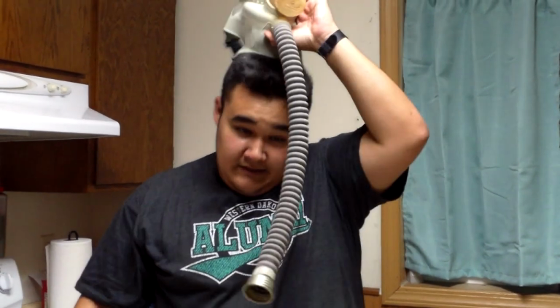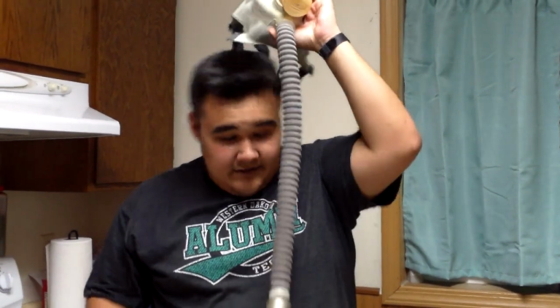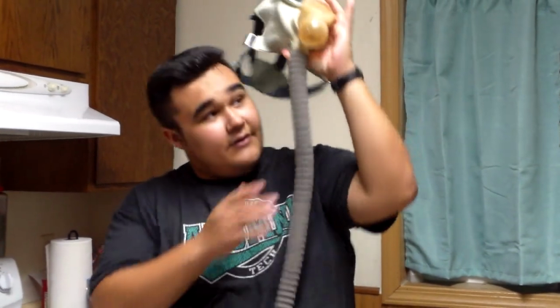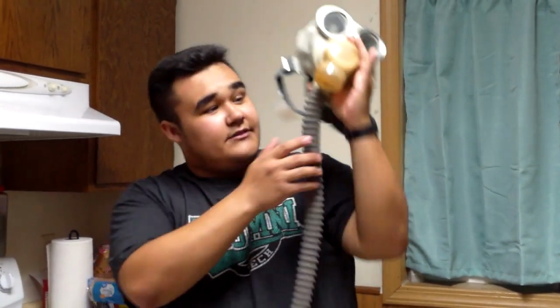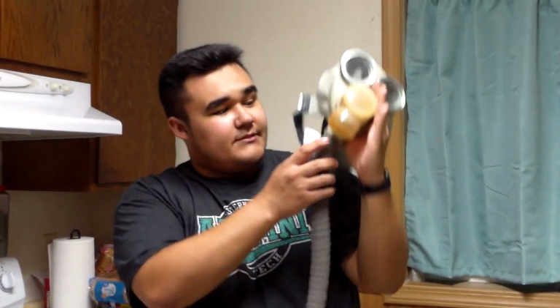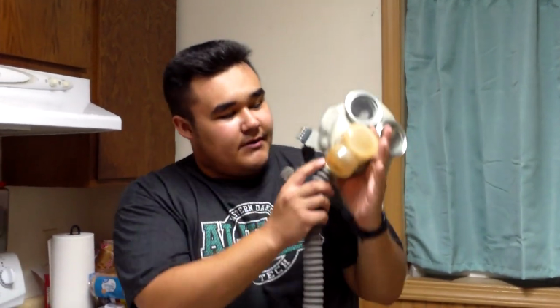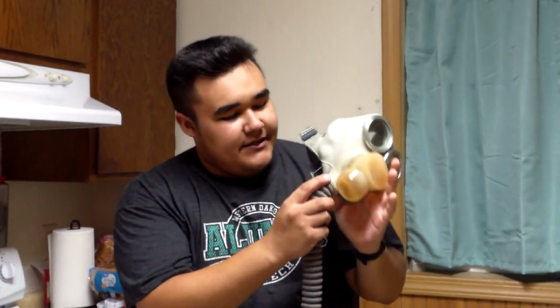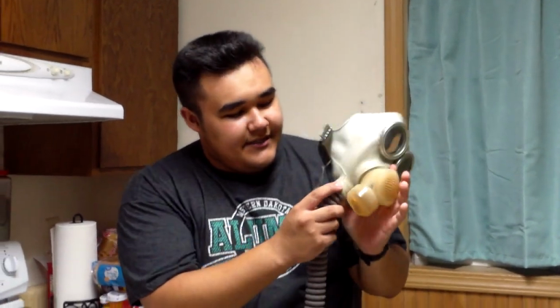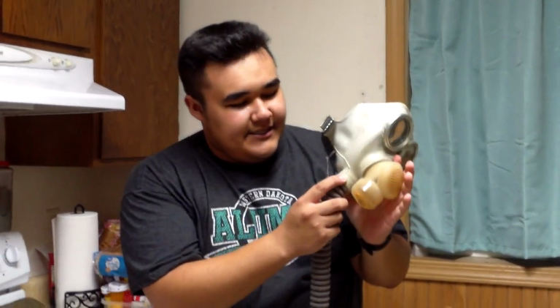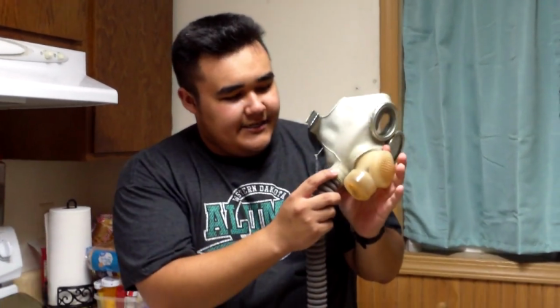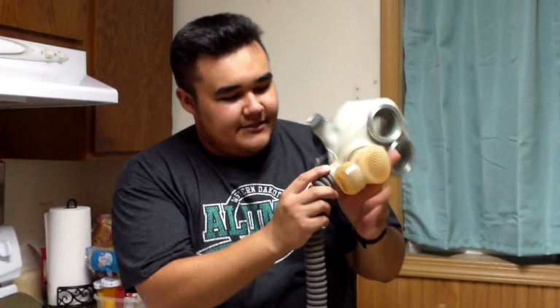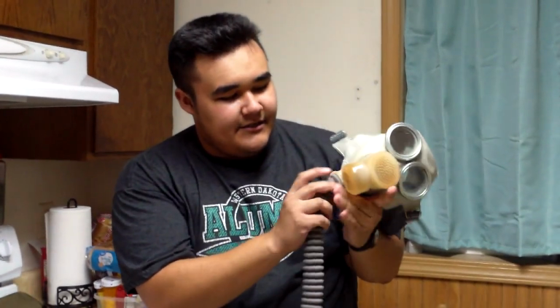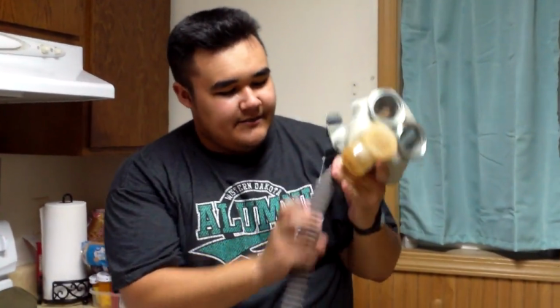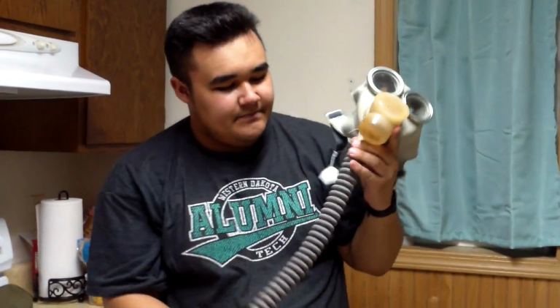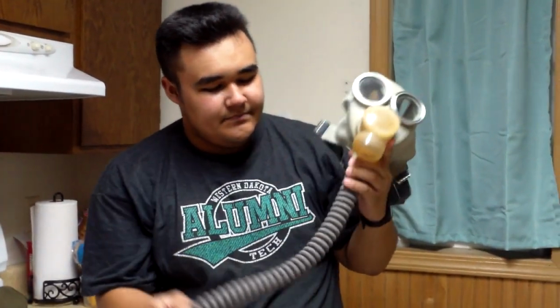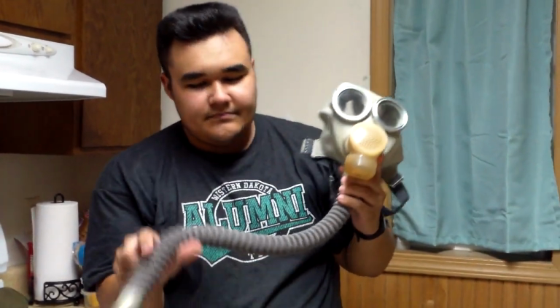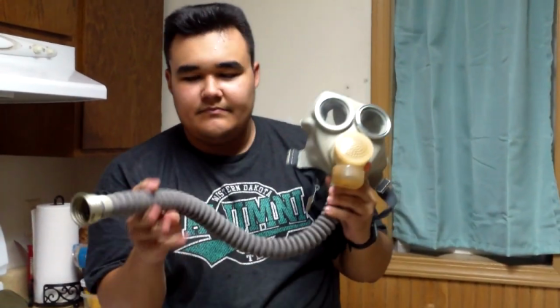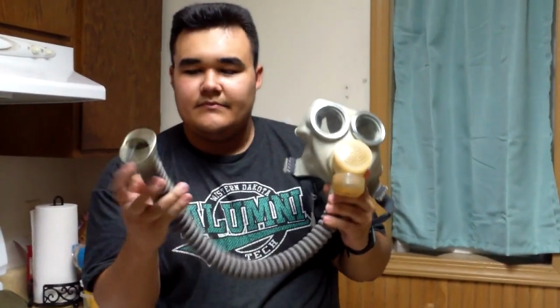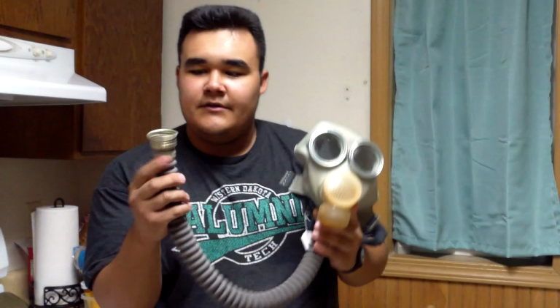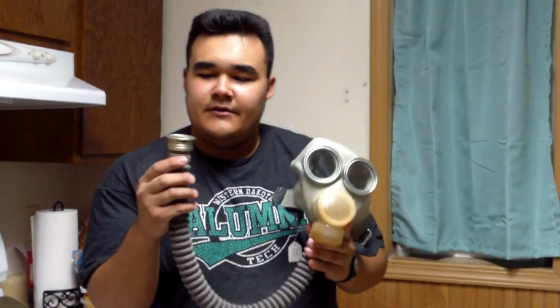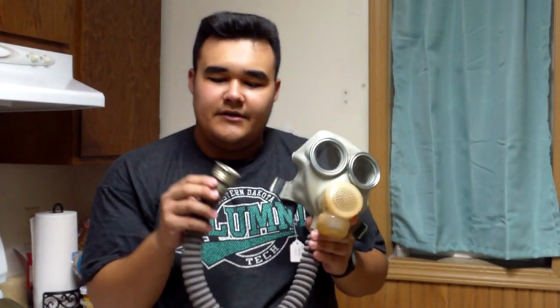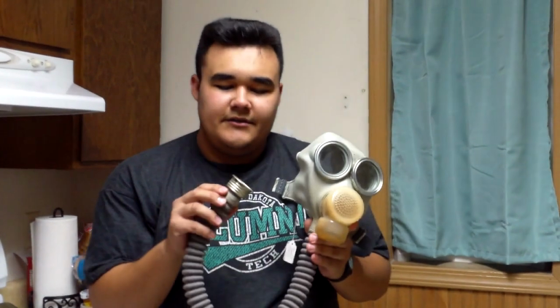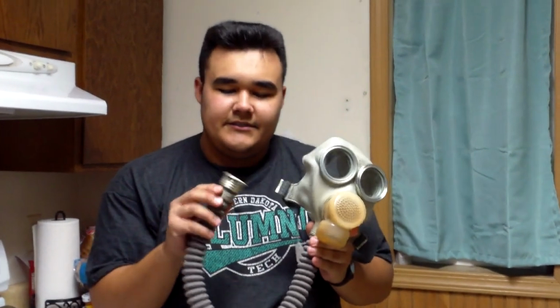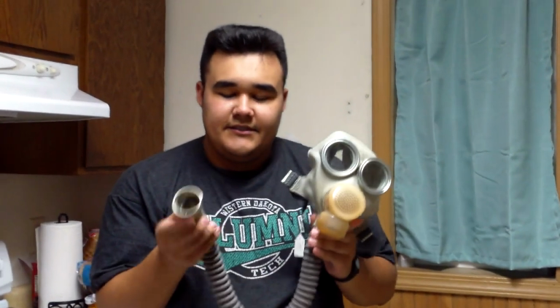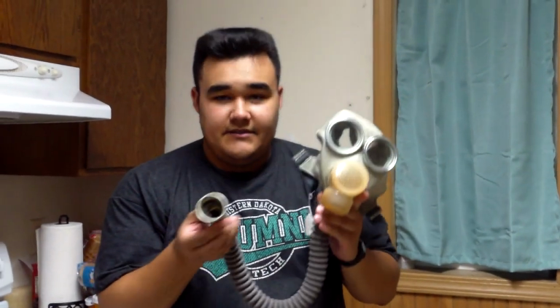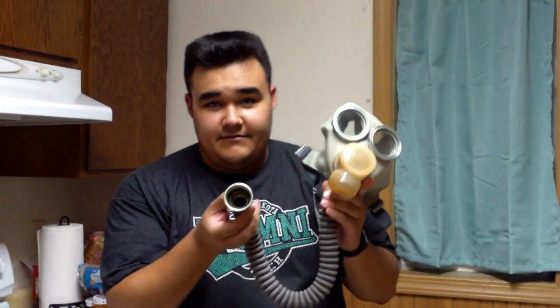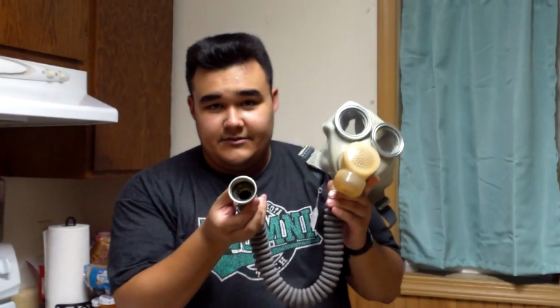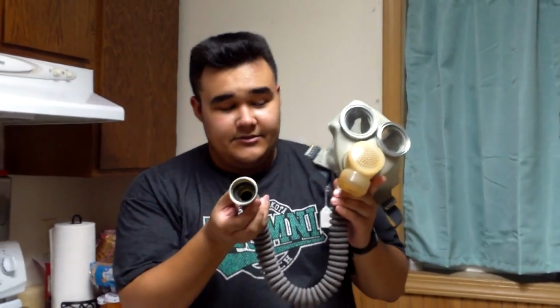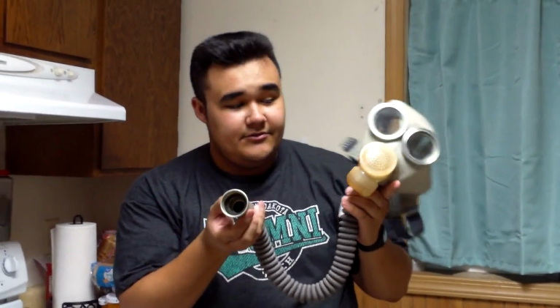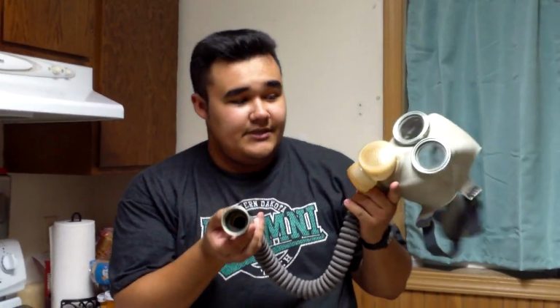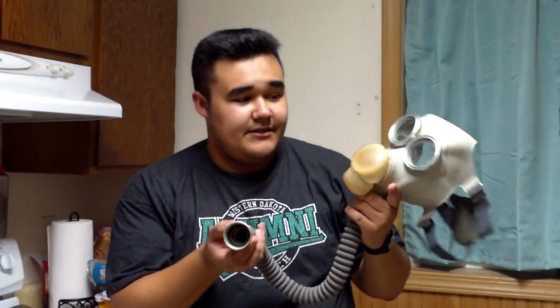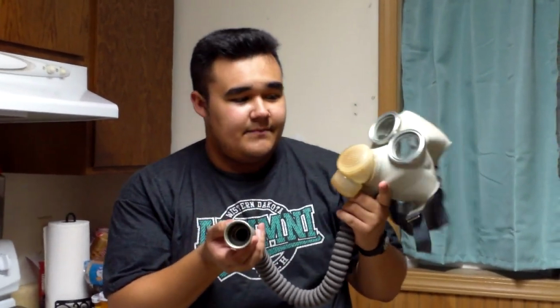The hose is permanently attached, and you can see that the filter just screws on there.